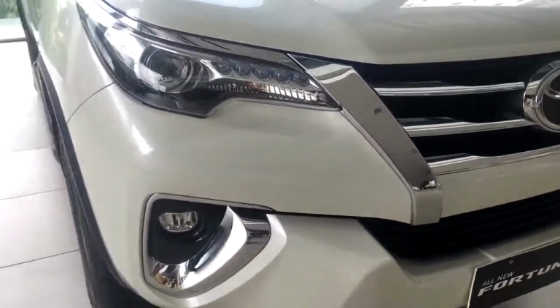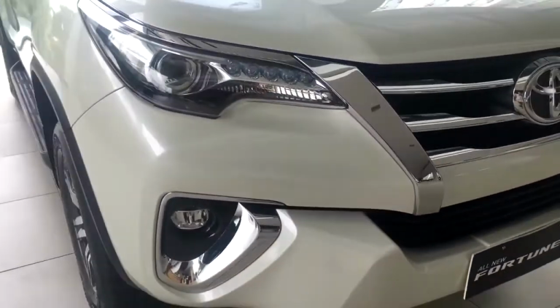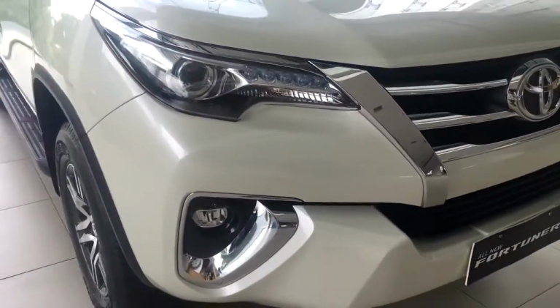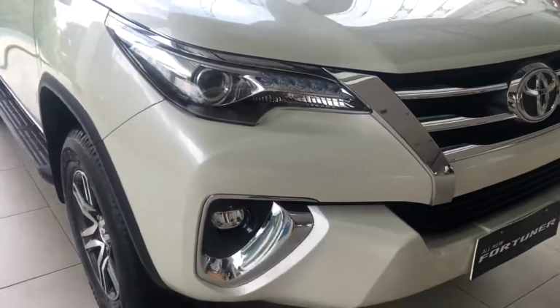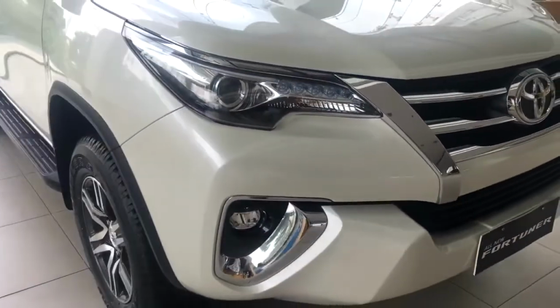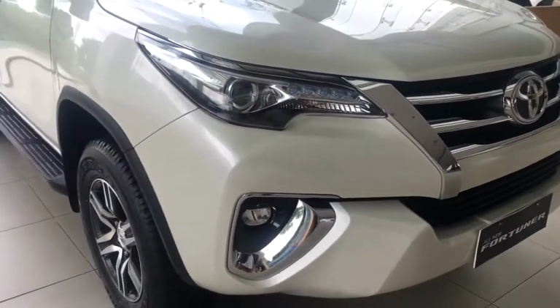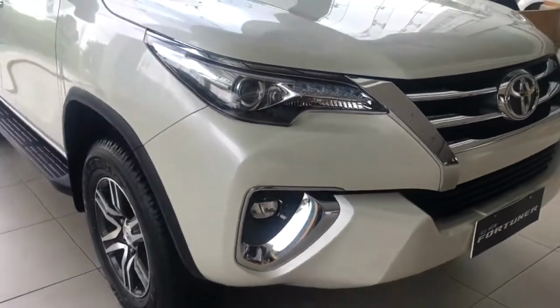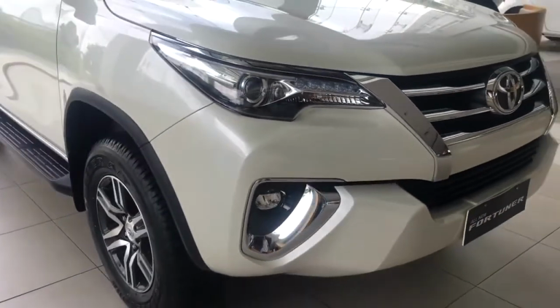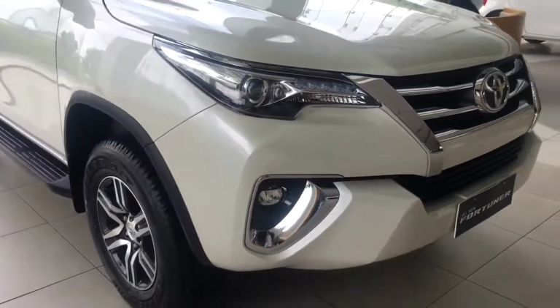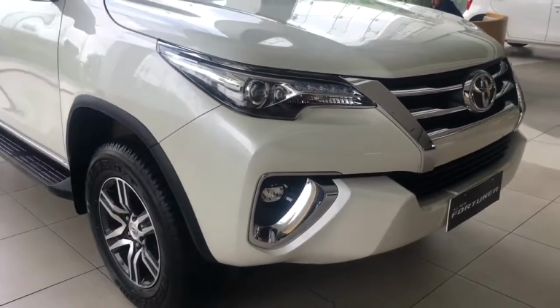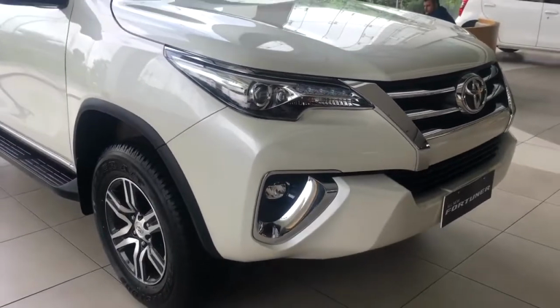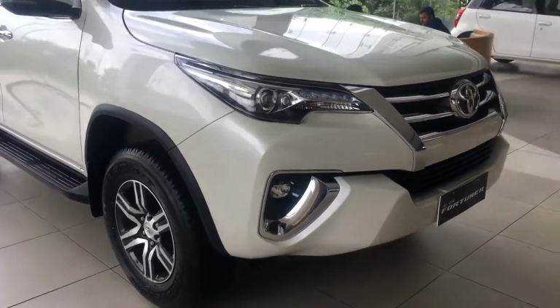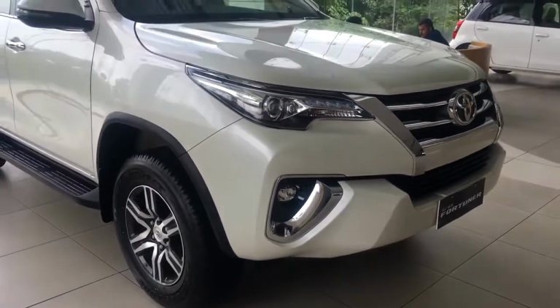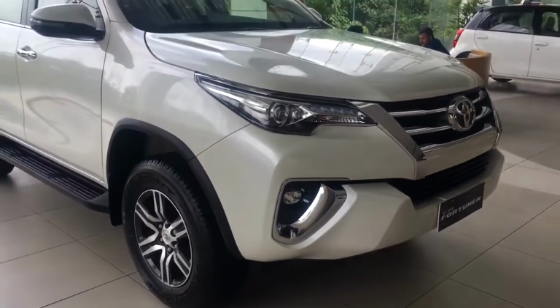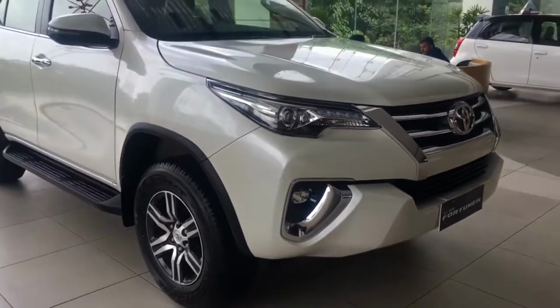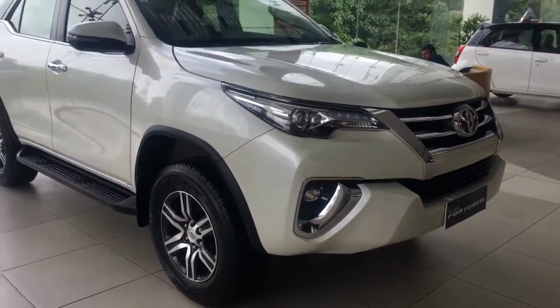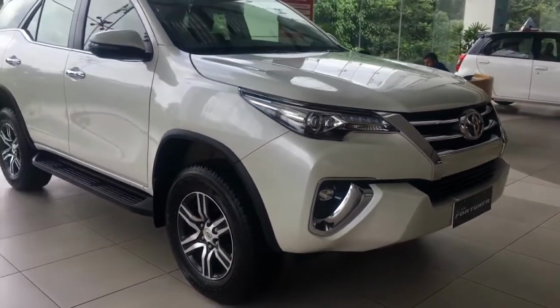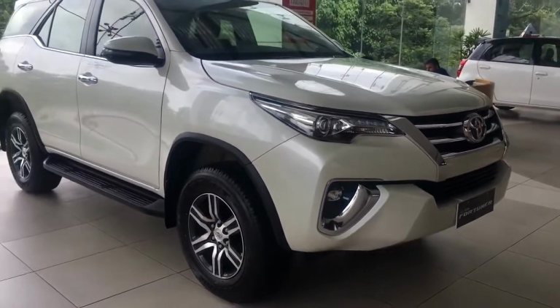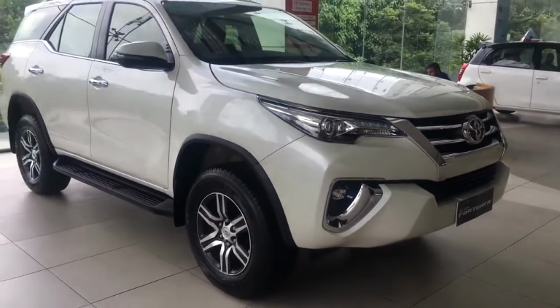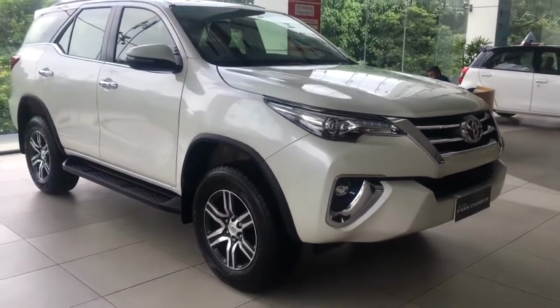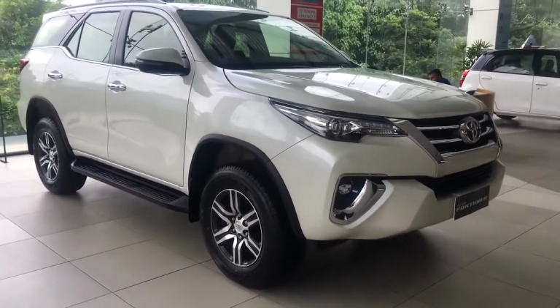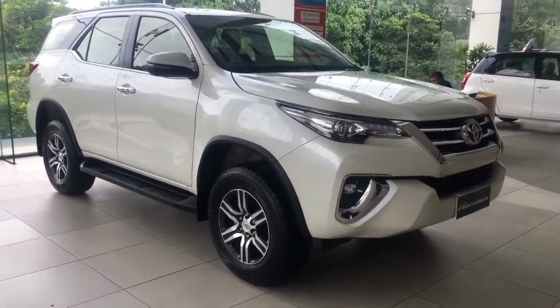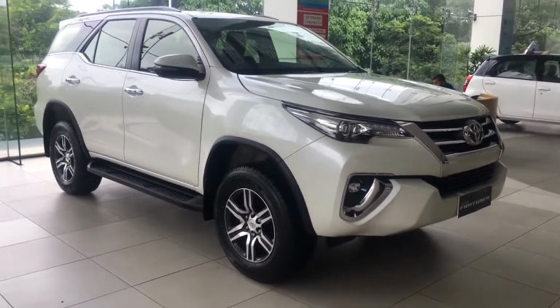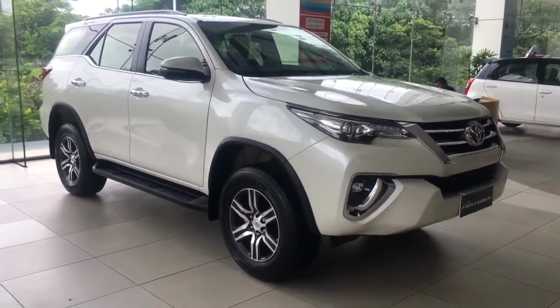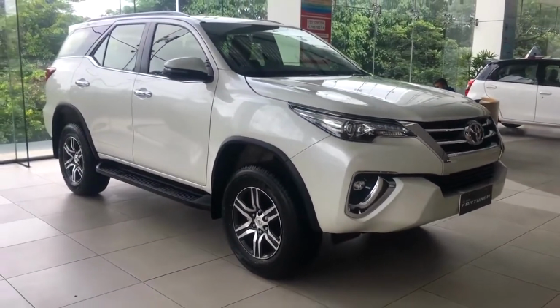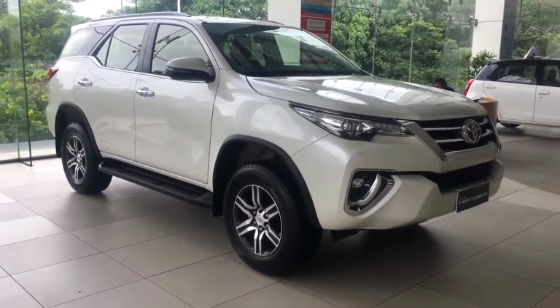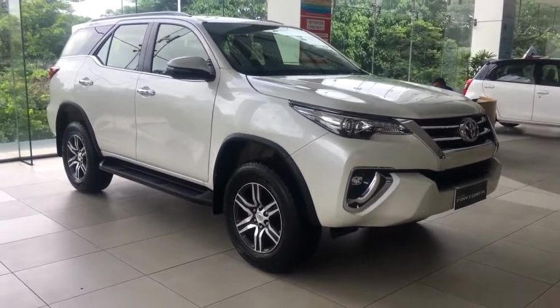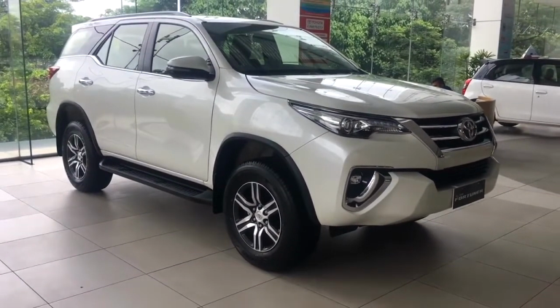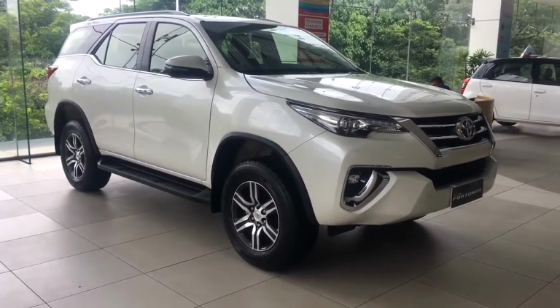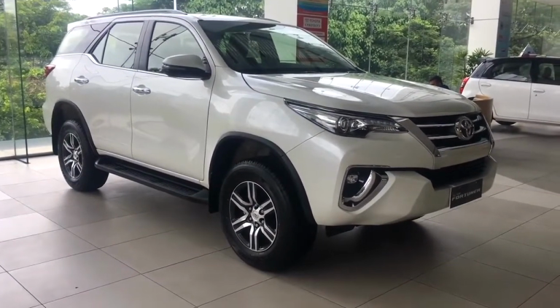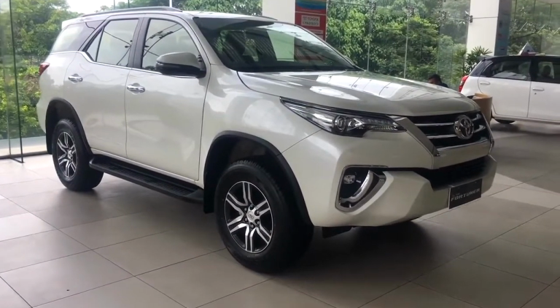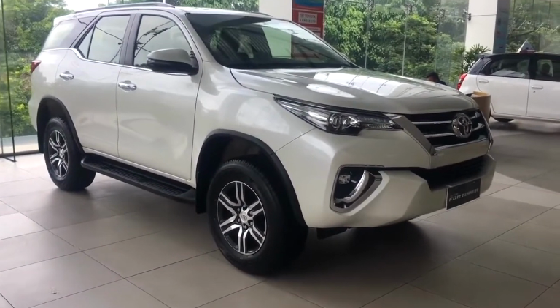The price ranges between 28 to 34 lakhs ex-showroom. Toyota launched the Fortuner in 2005 and the current variant you are seeing is the third generation of the Fortuner.